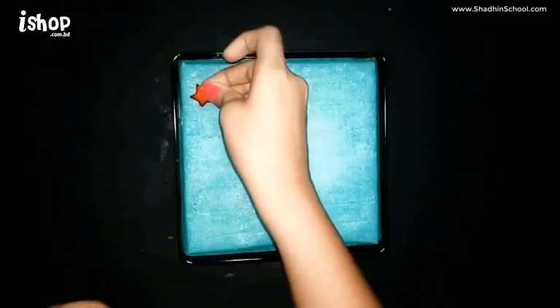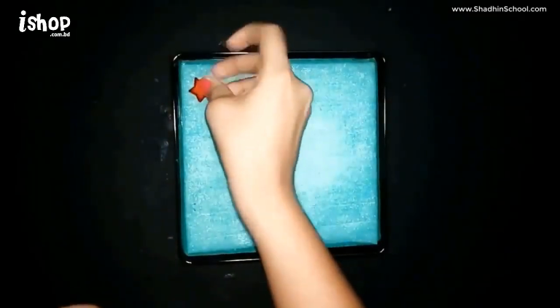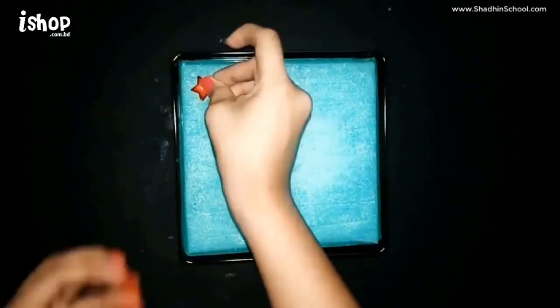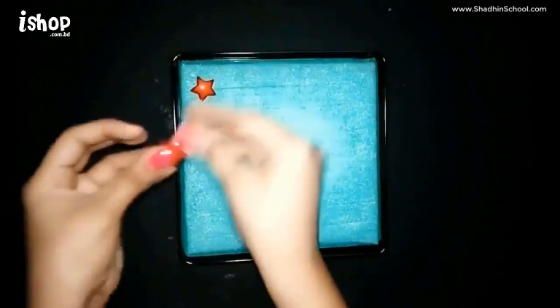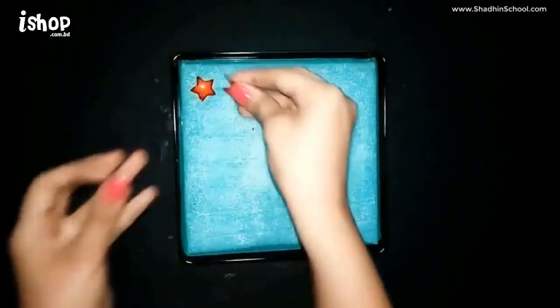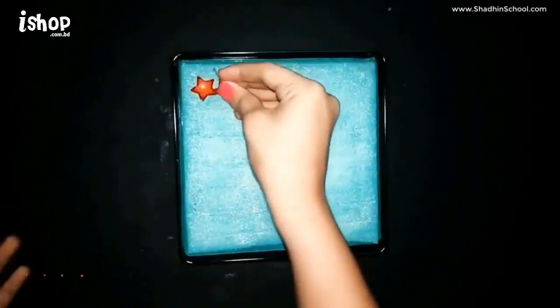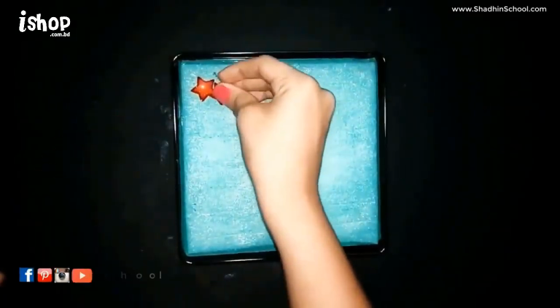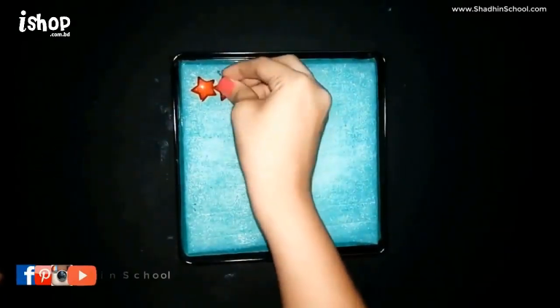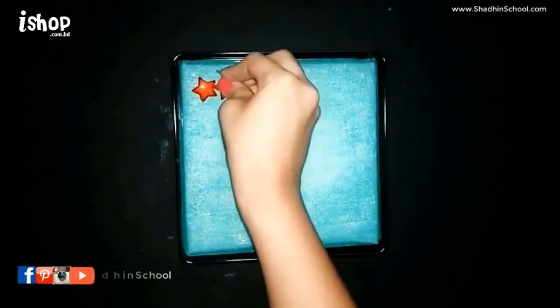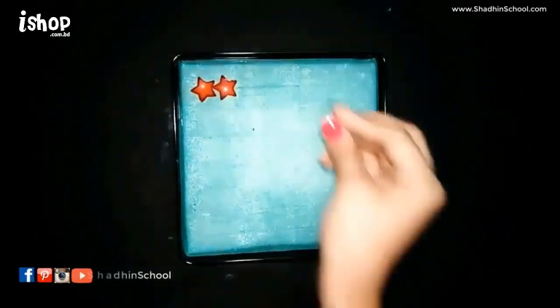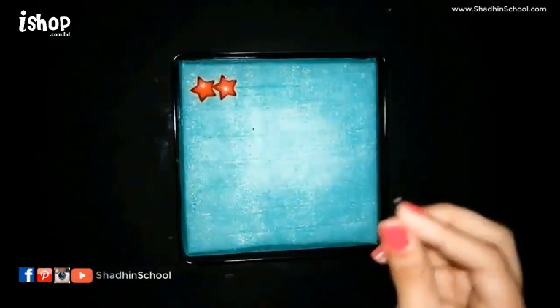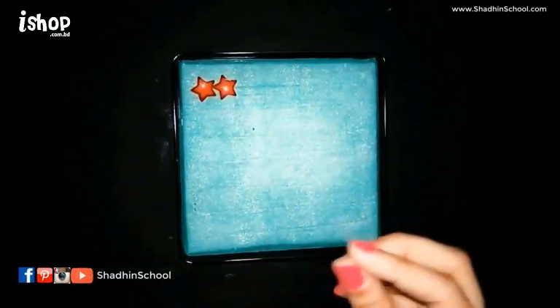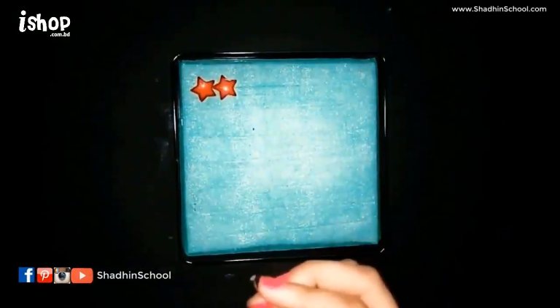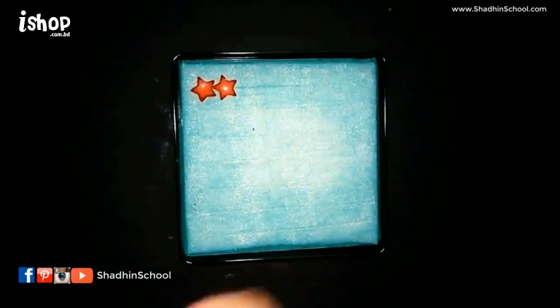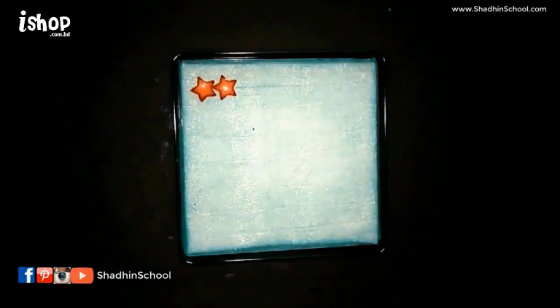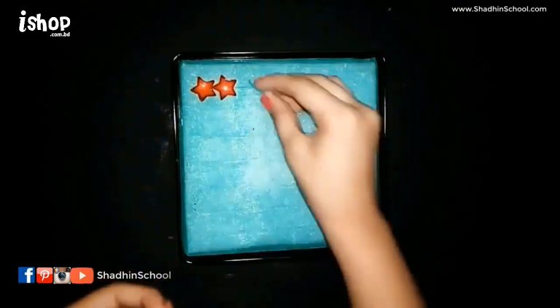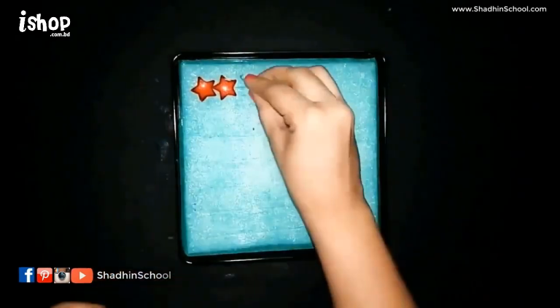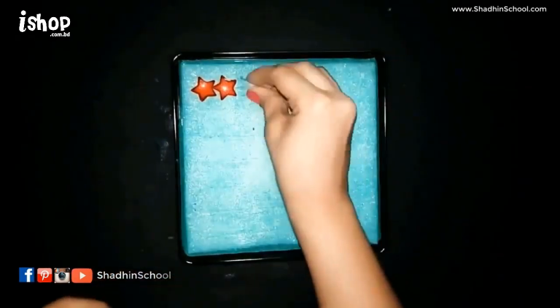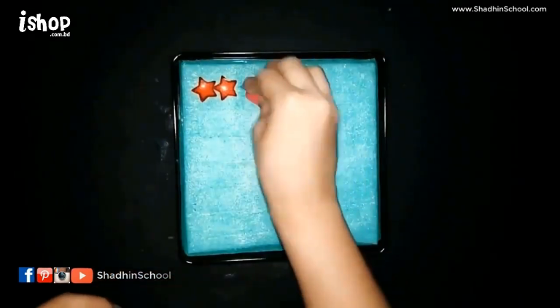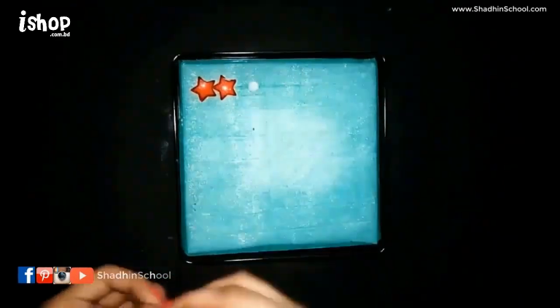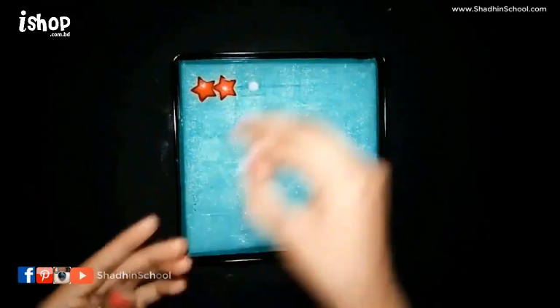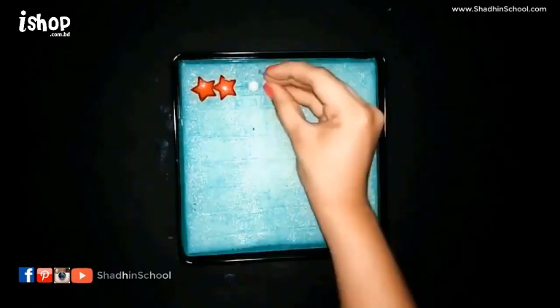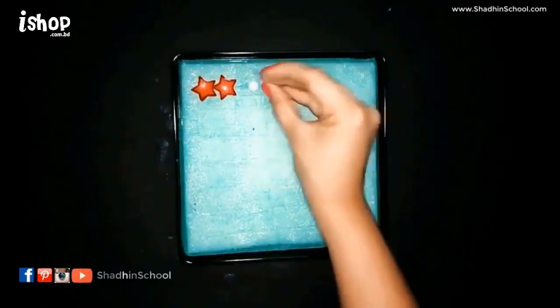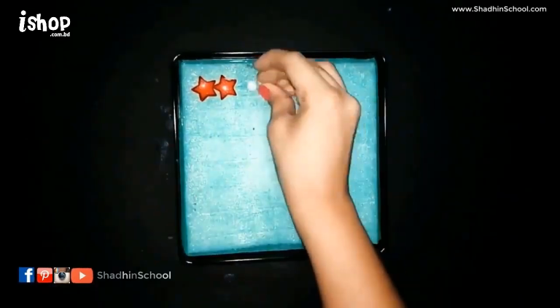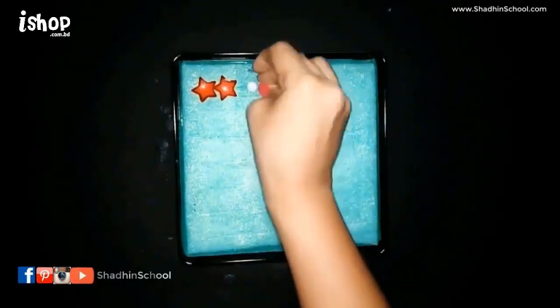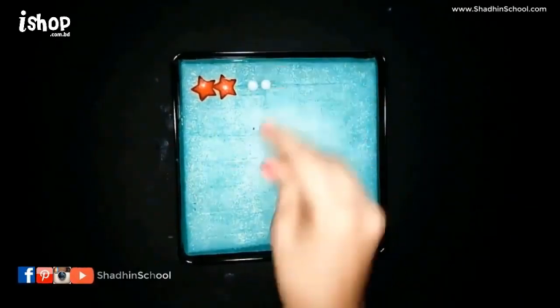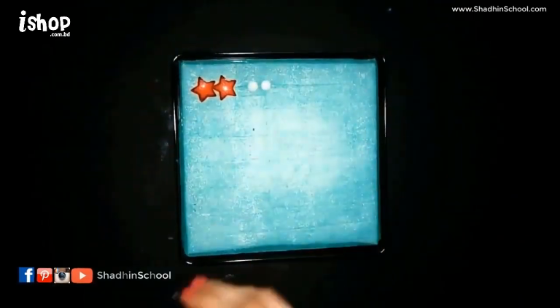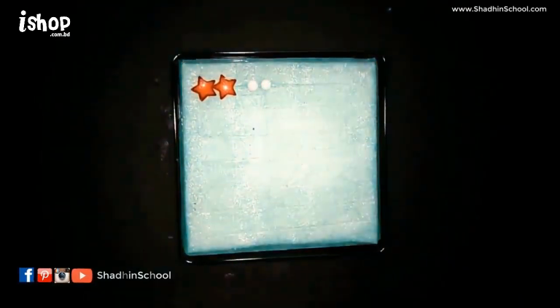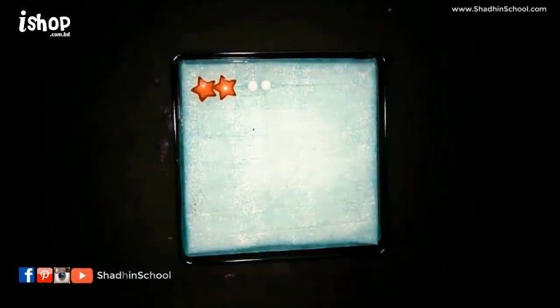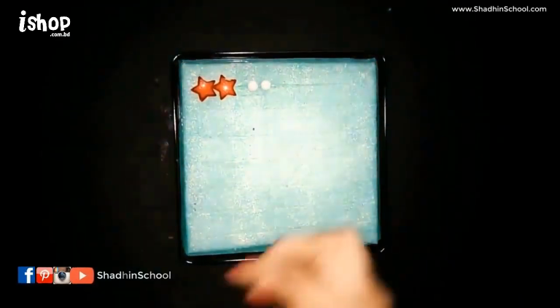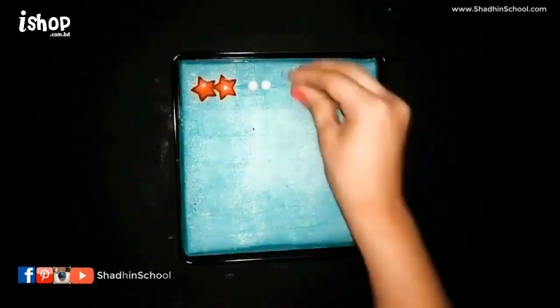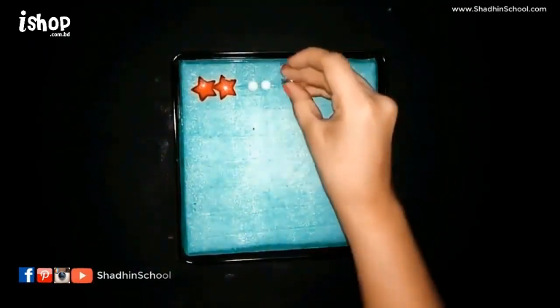Now you can pop in your earrings the way you want, and that's pretty much the final look.